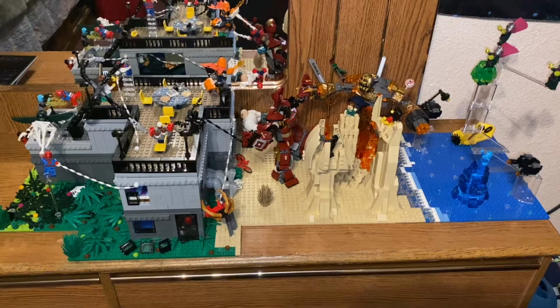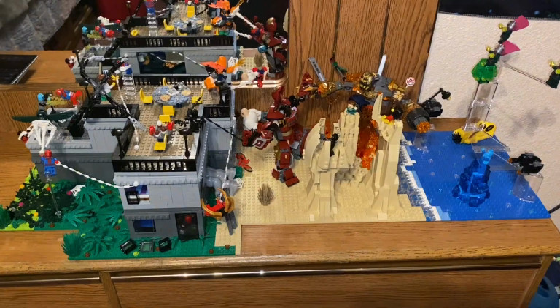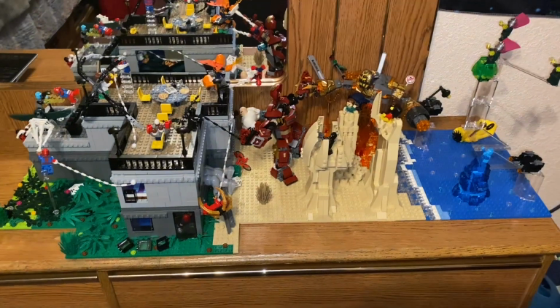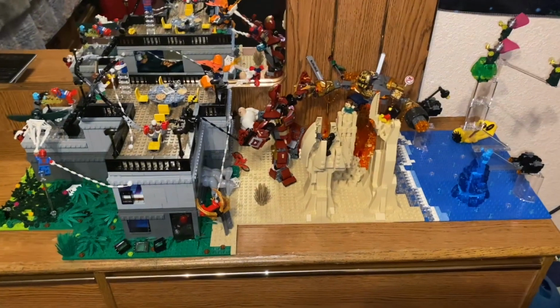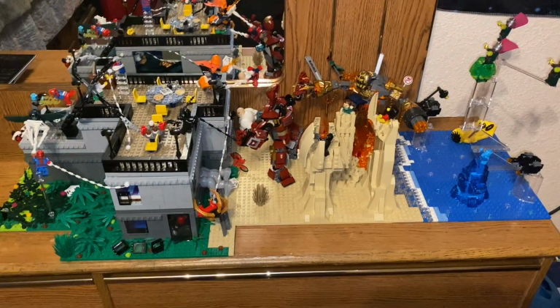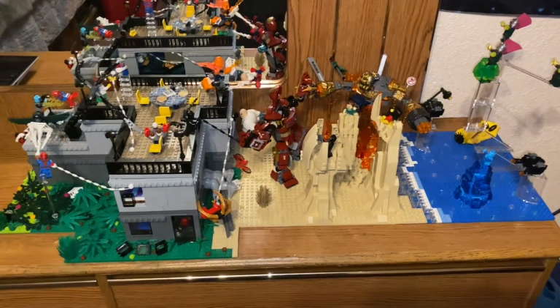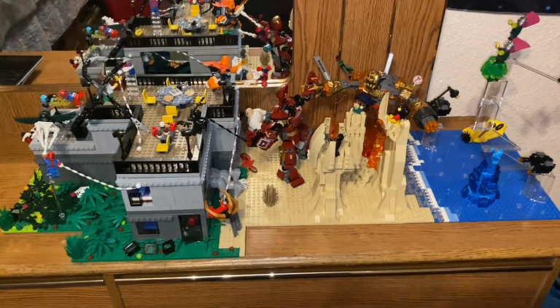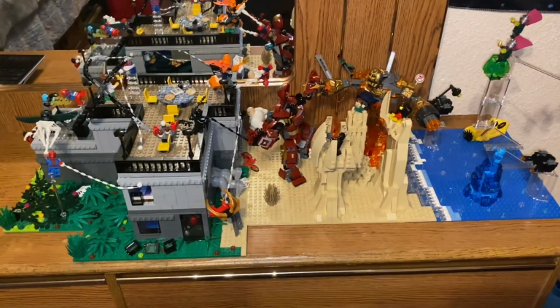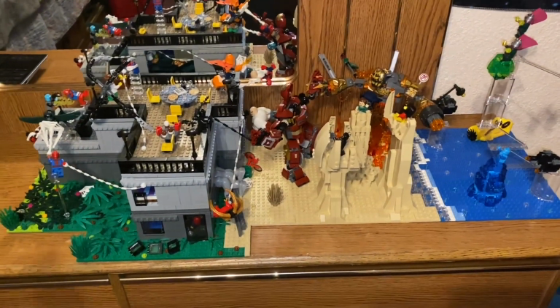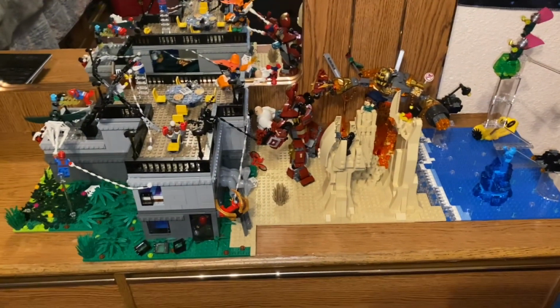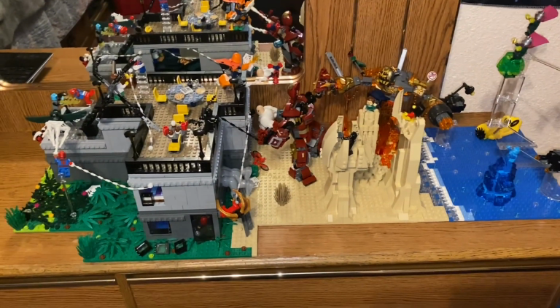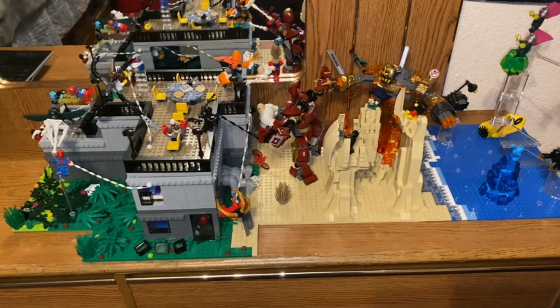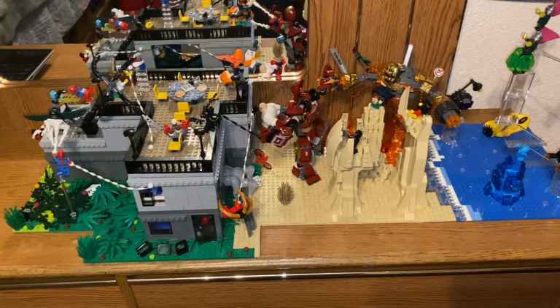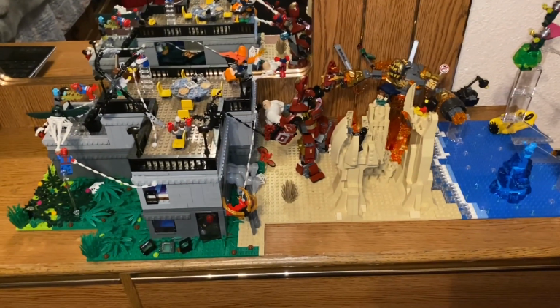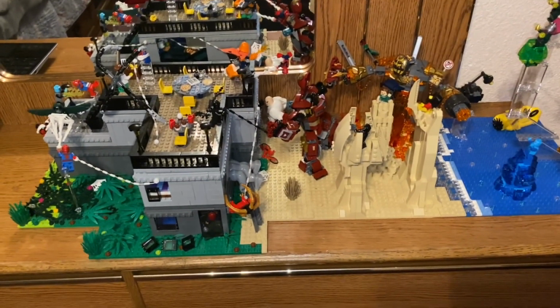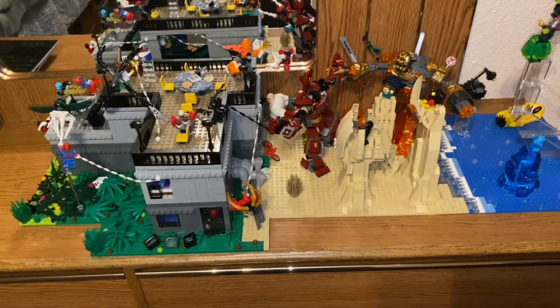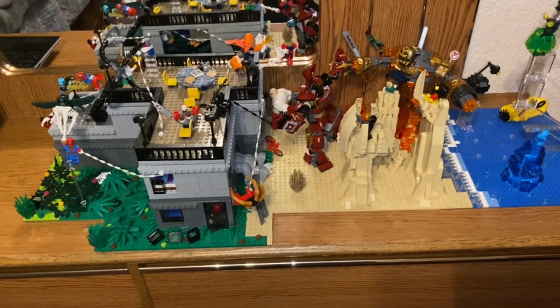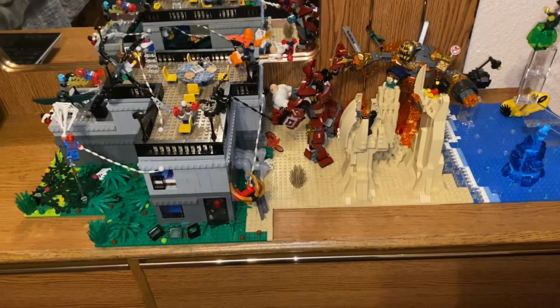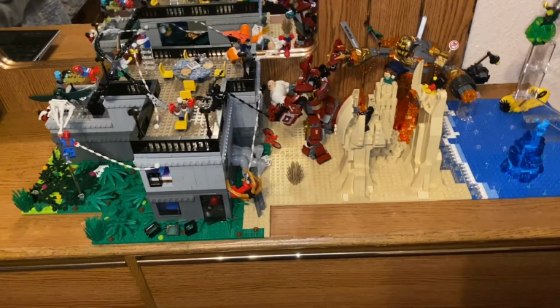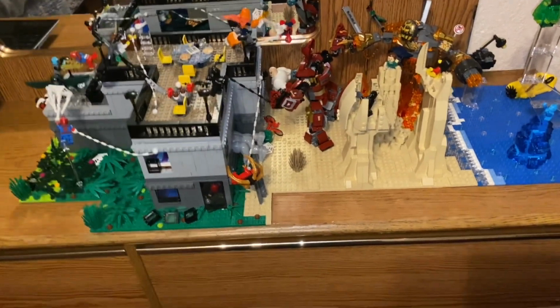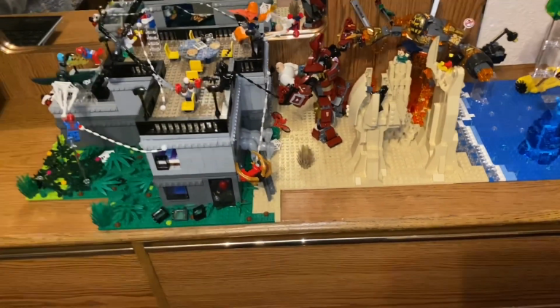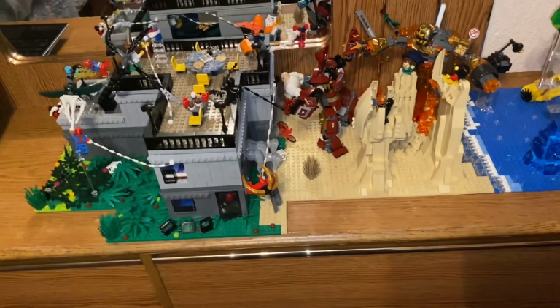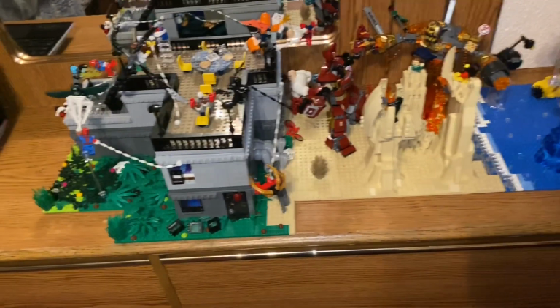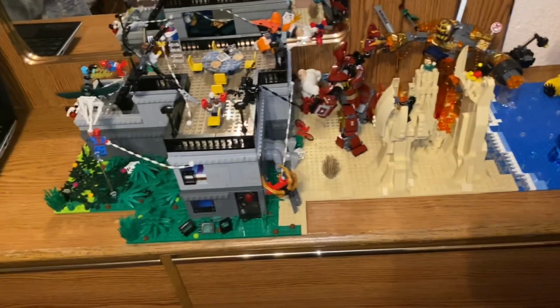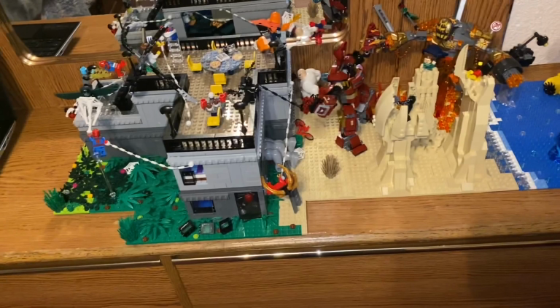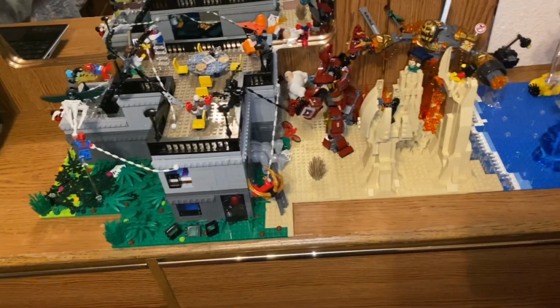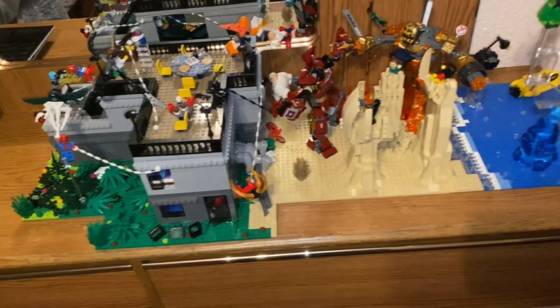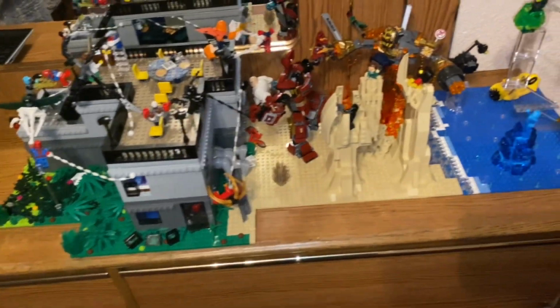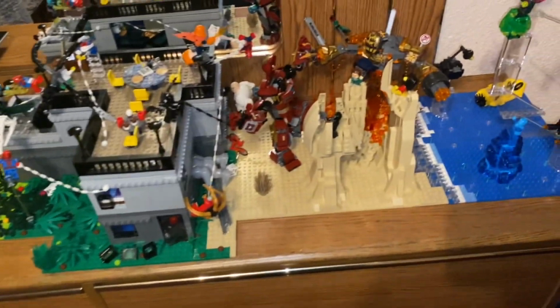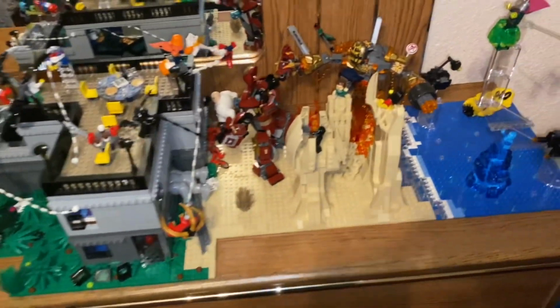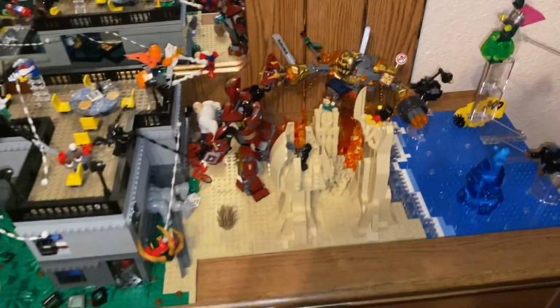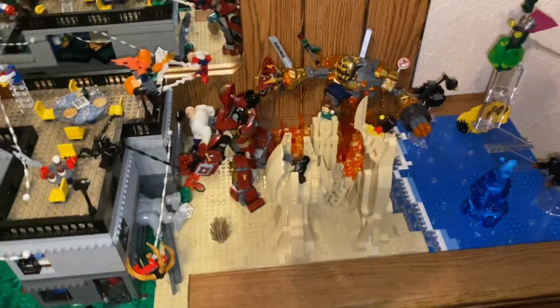Alright, so this is kind of a Lego Spider-Verse mock thing I made.